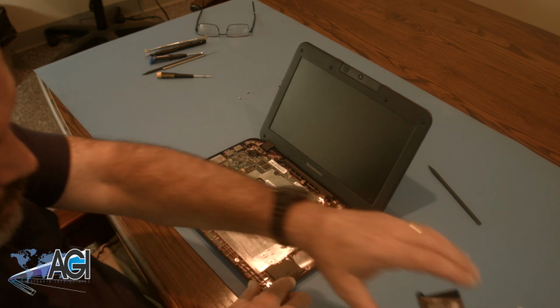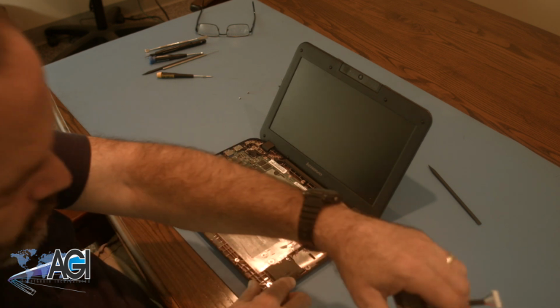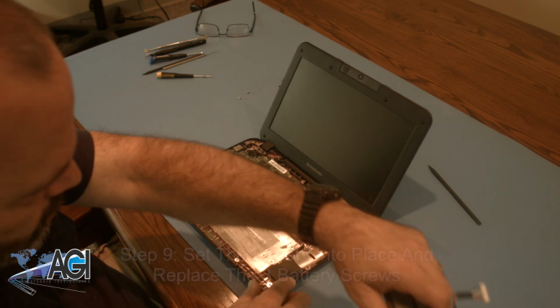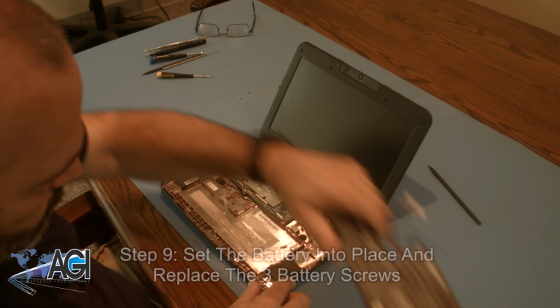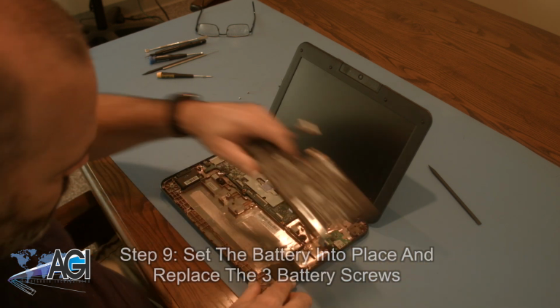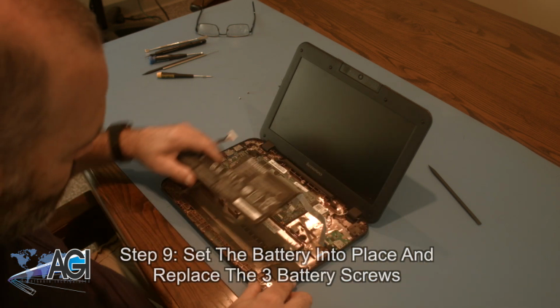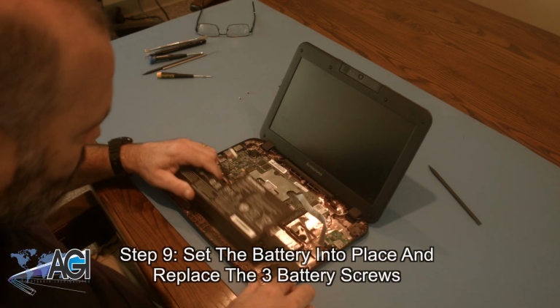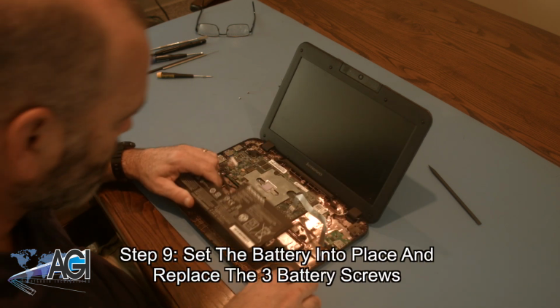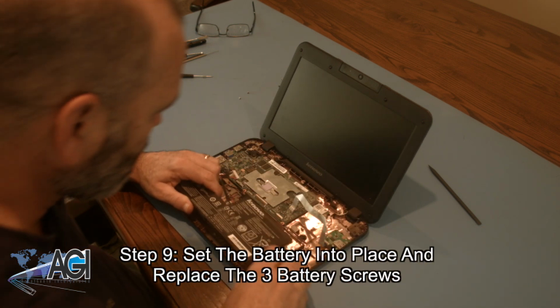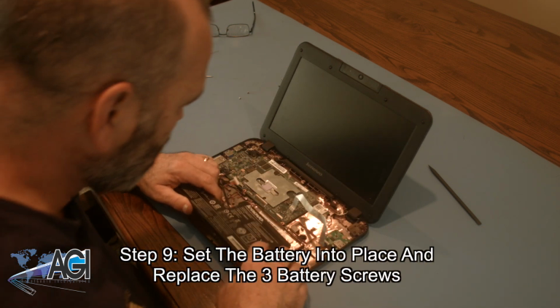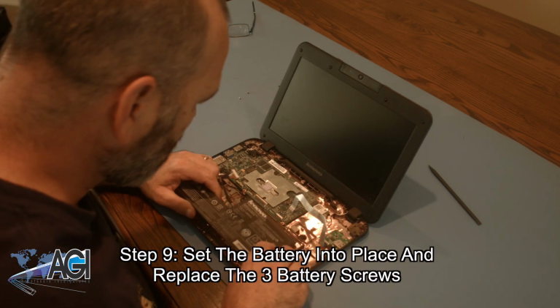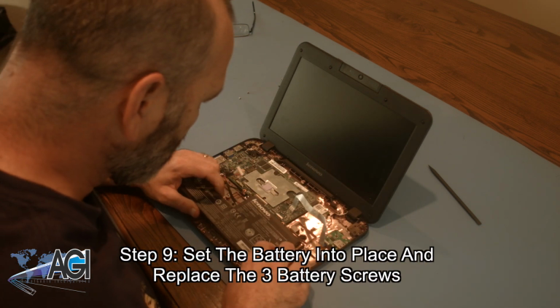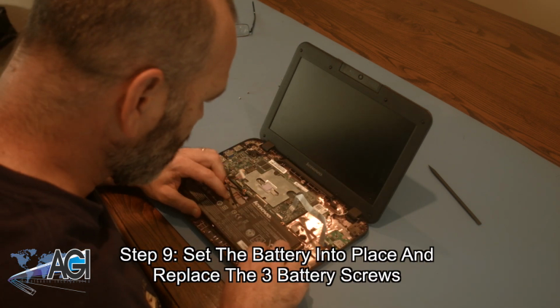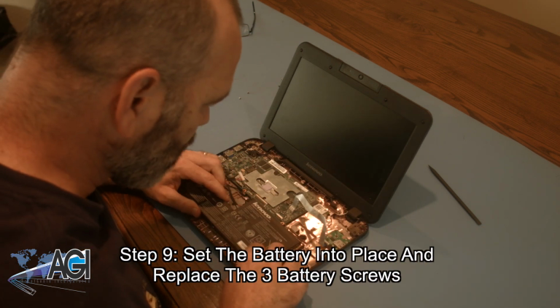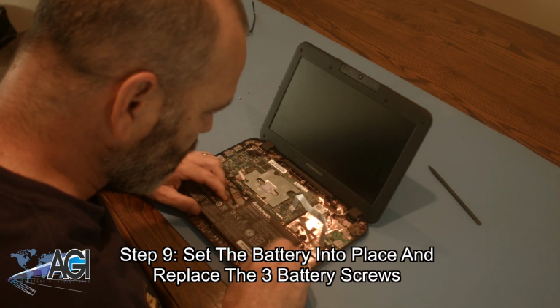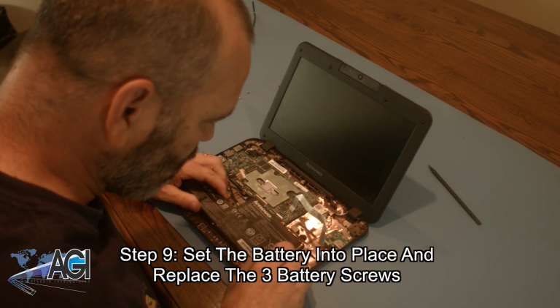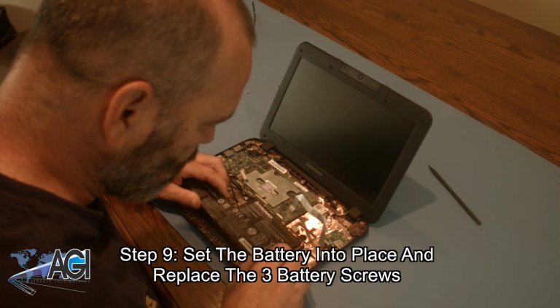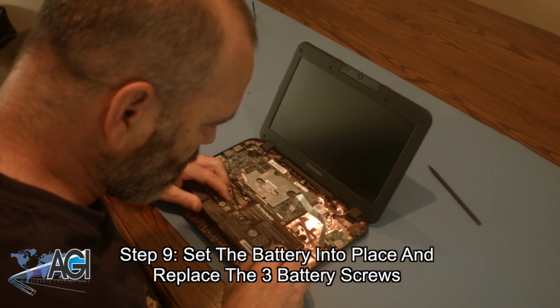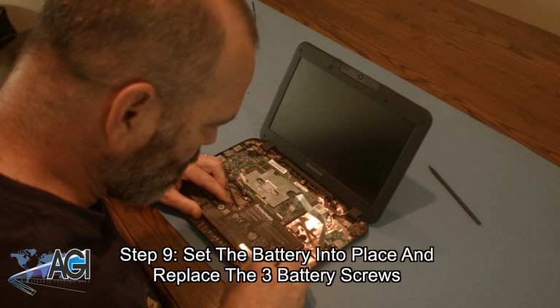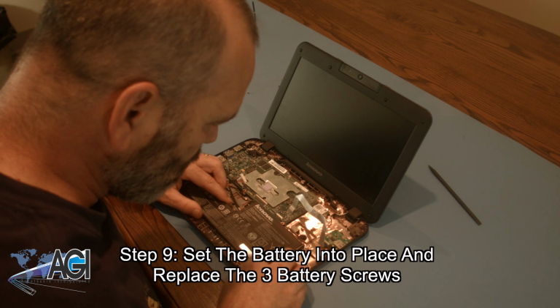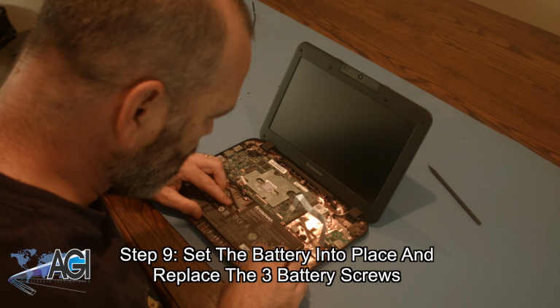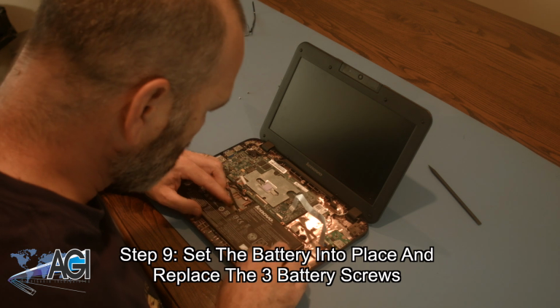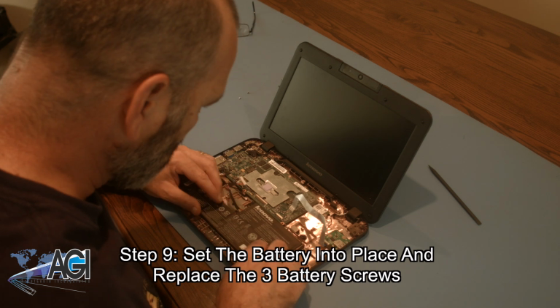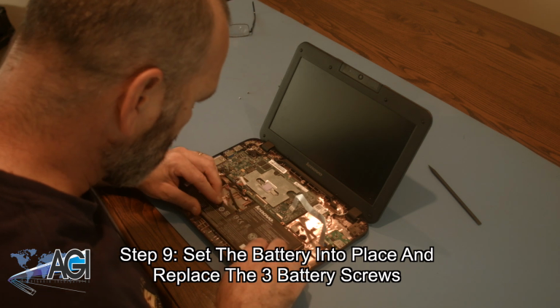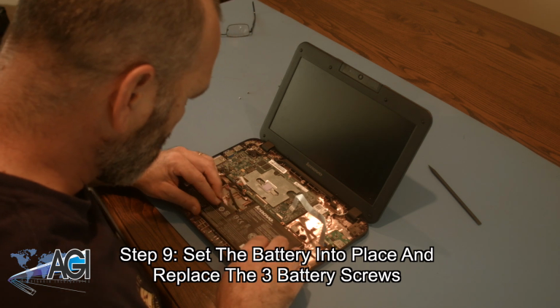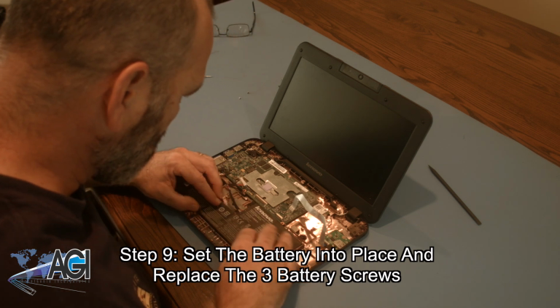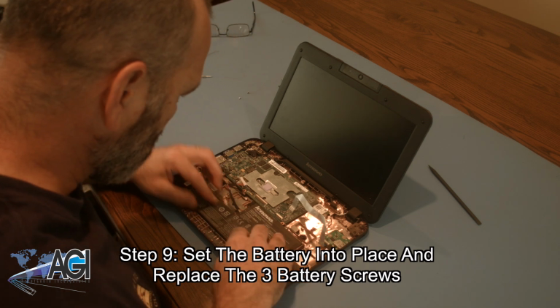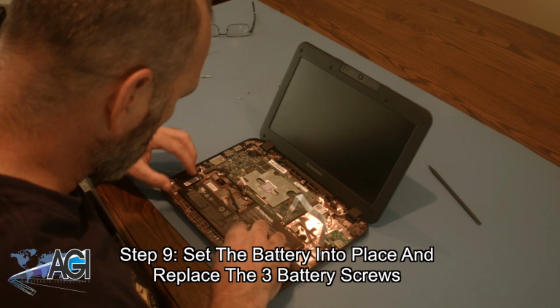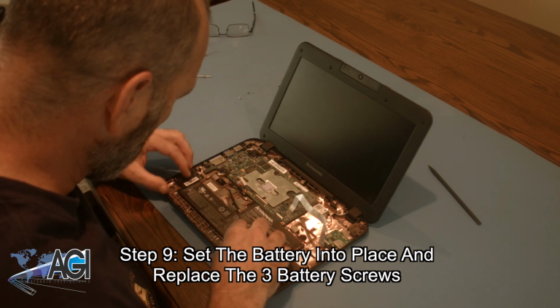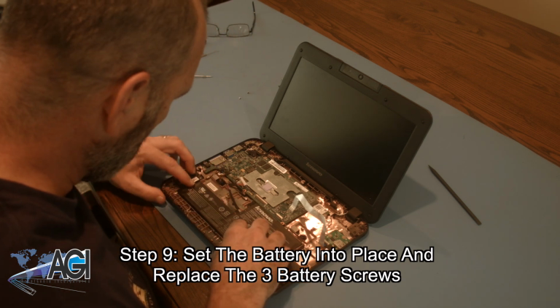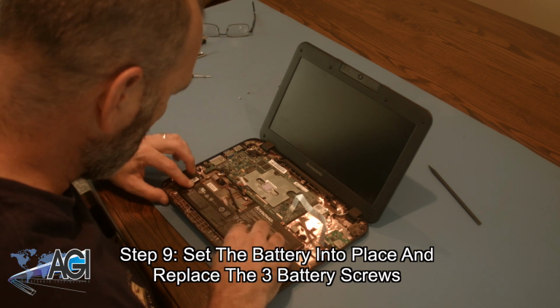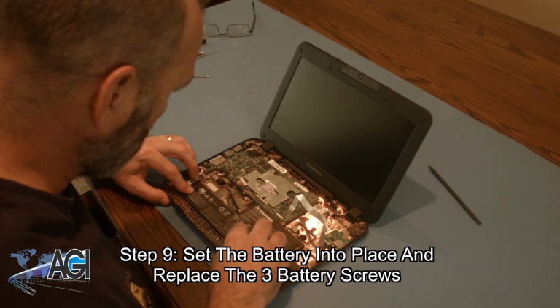The first step in the battery installation process will be to set the battery into place and replace the three battery screws.